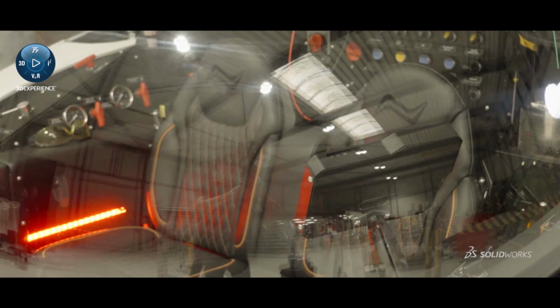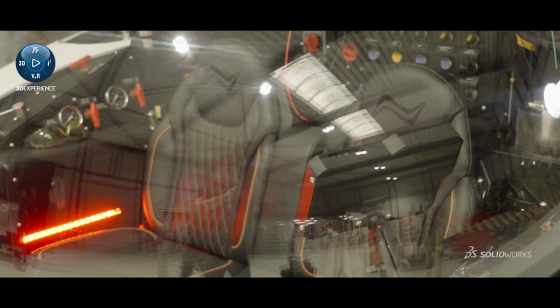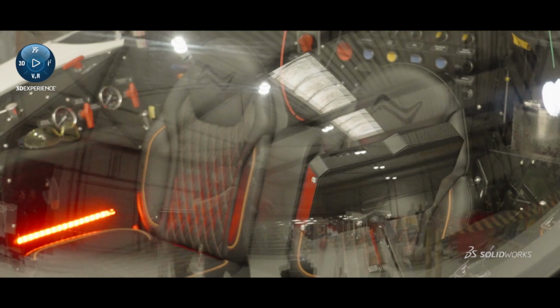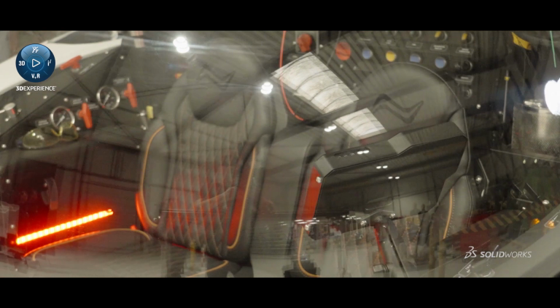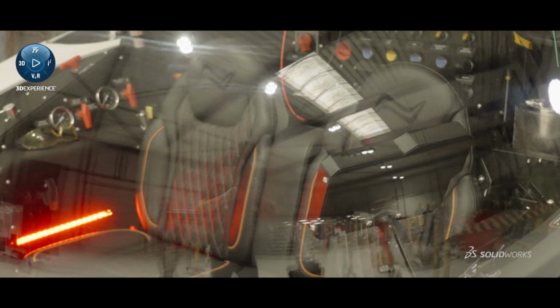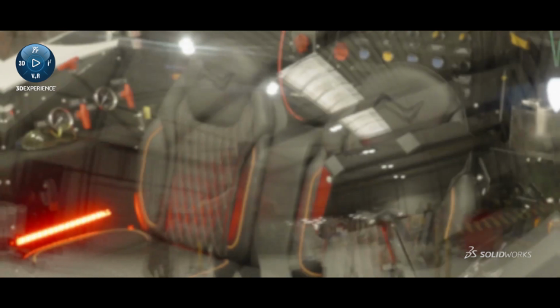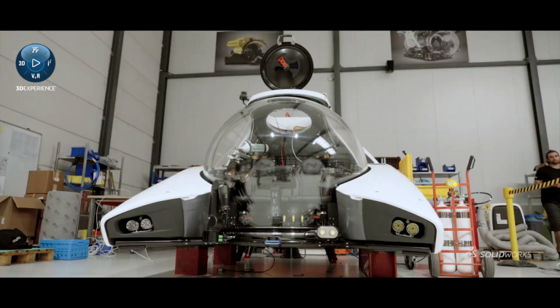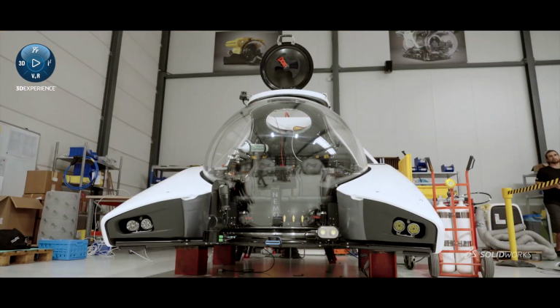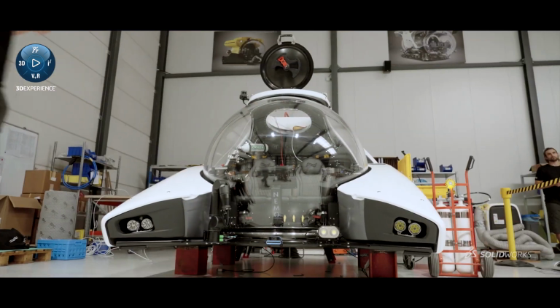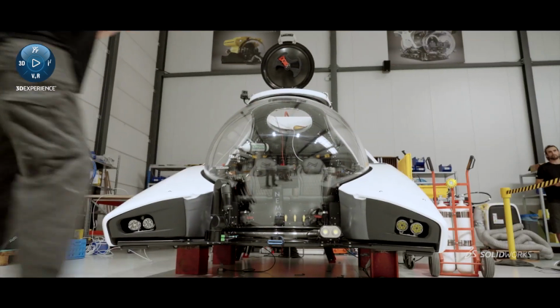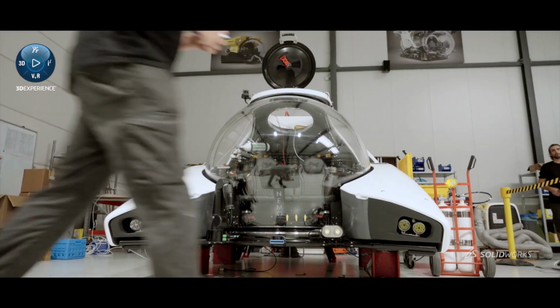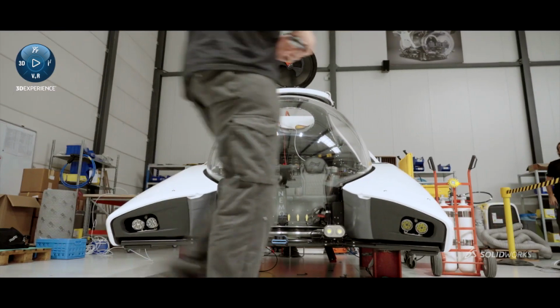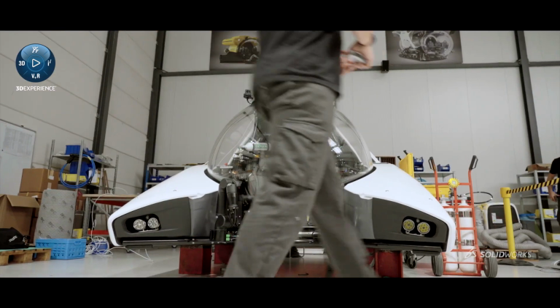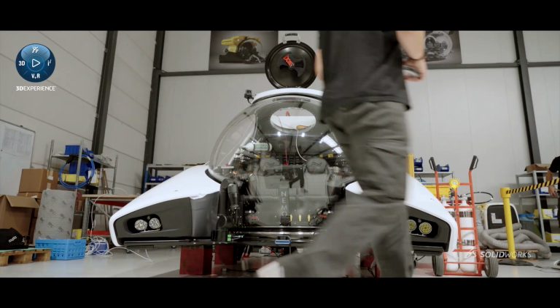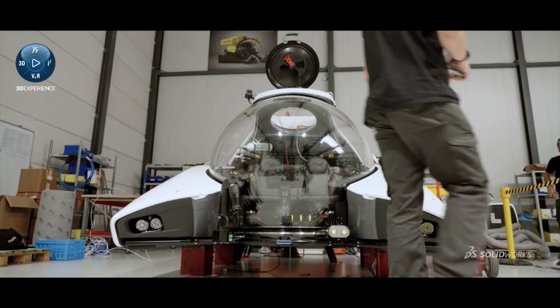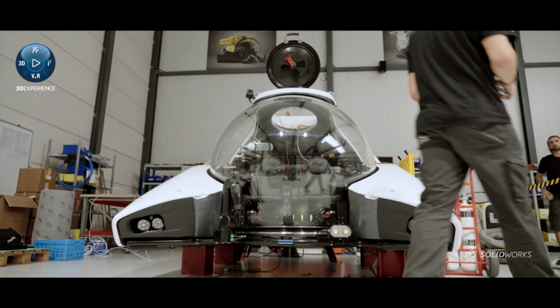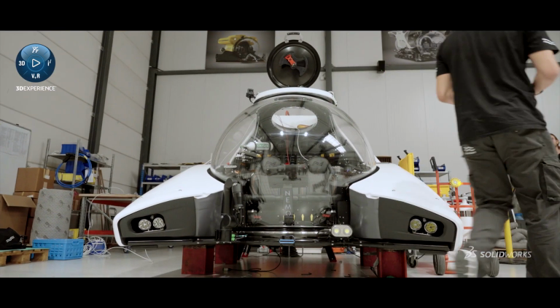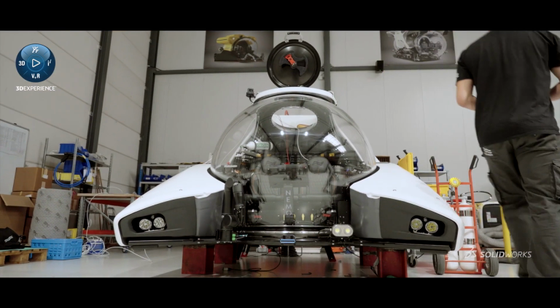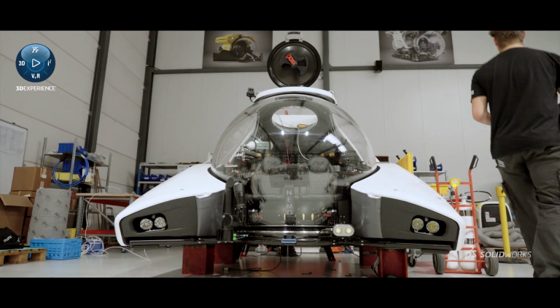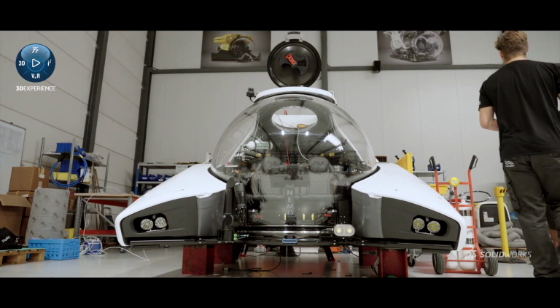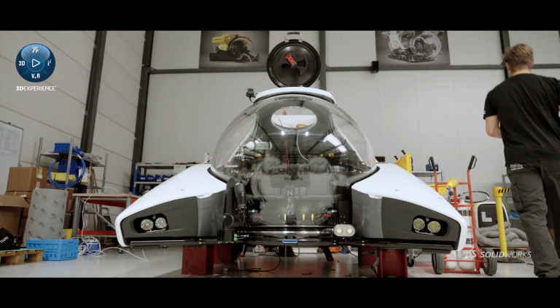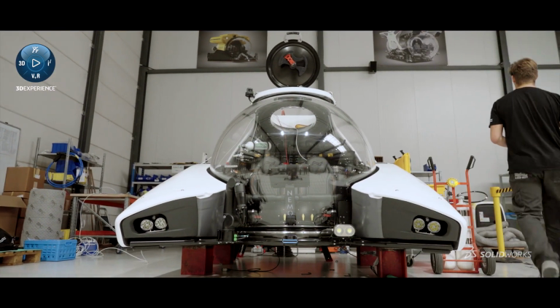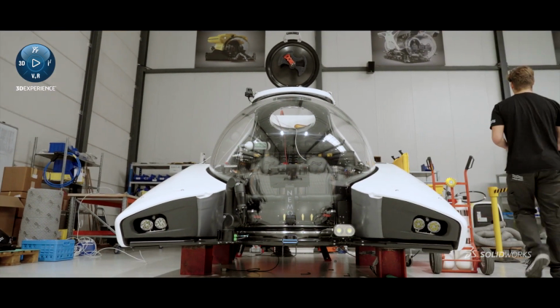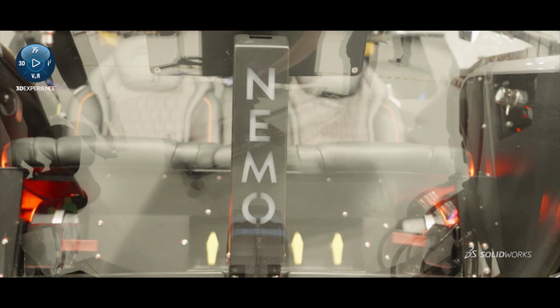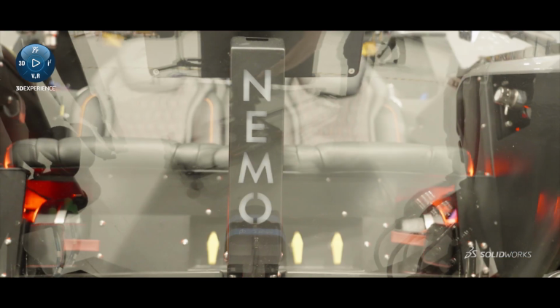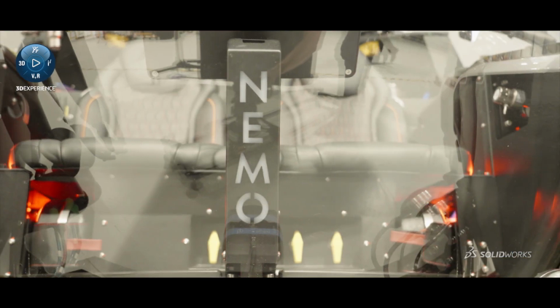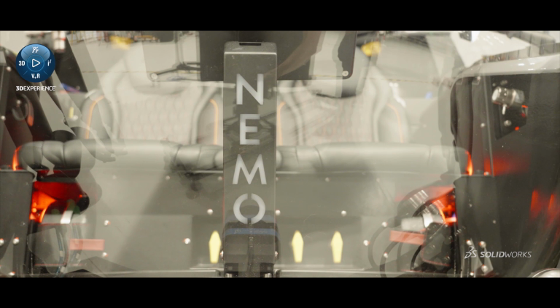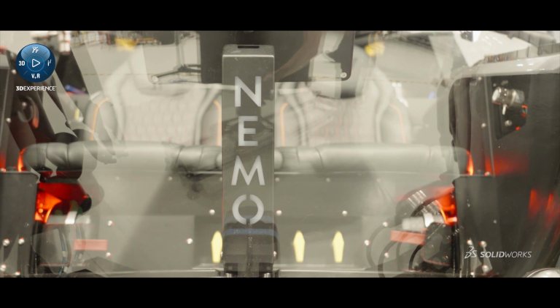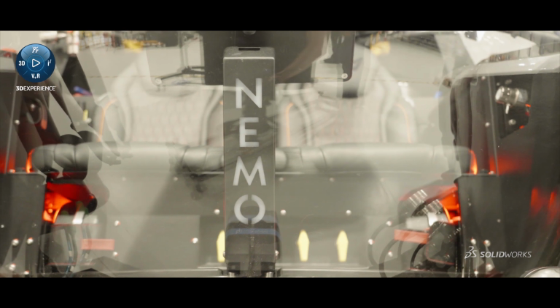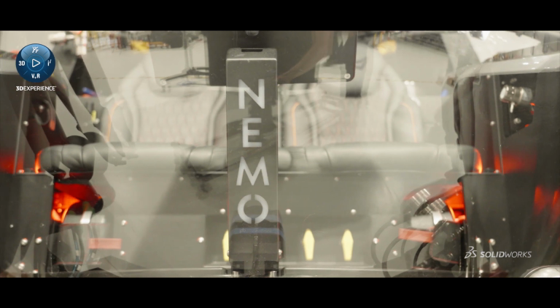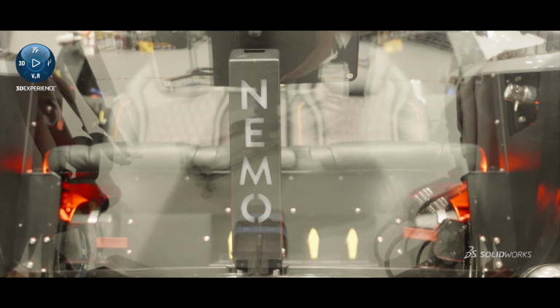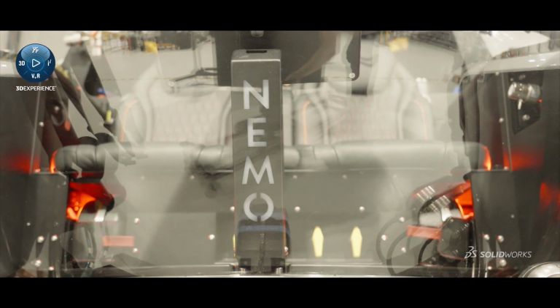Our latest model is called Denimo. It's a two-seater submersible that goes to 100 meters of depth.